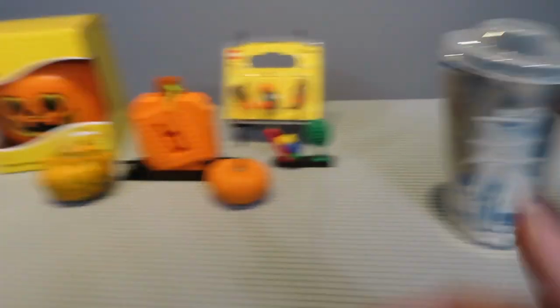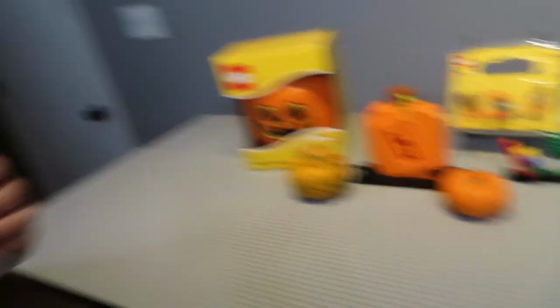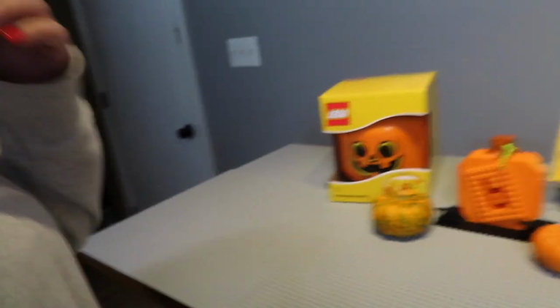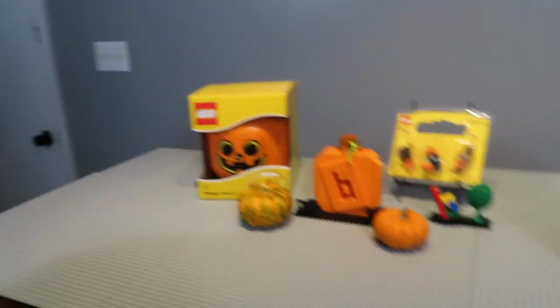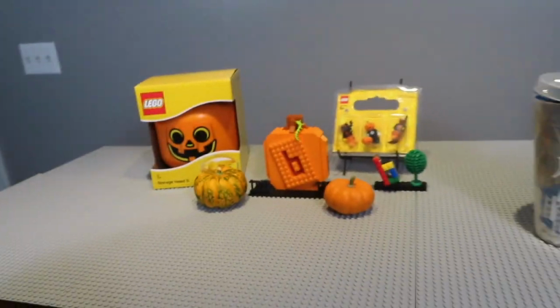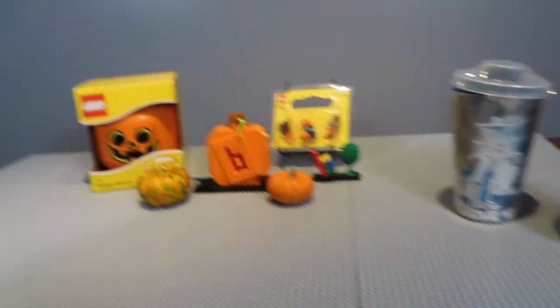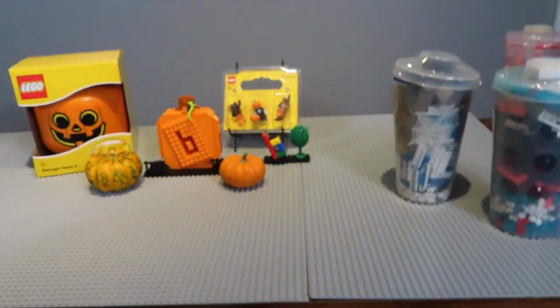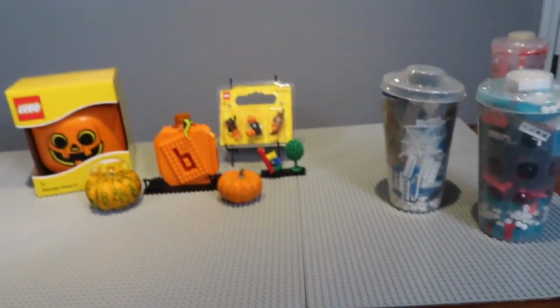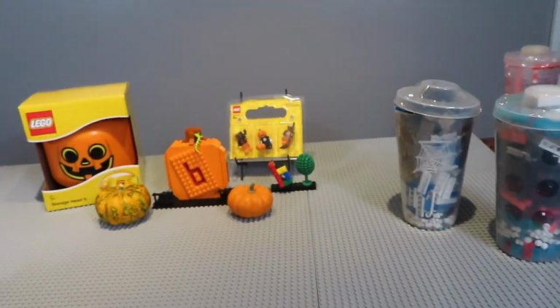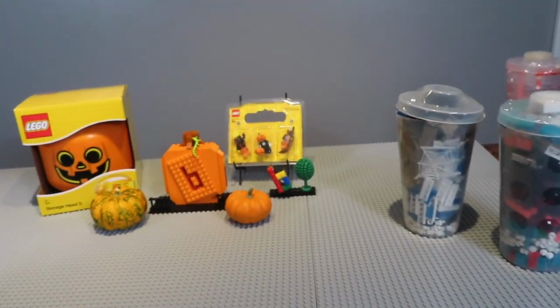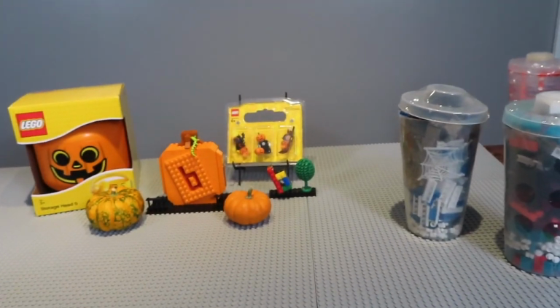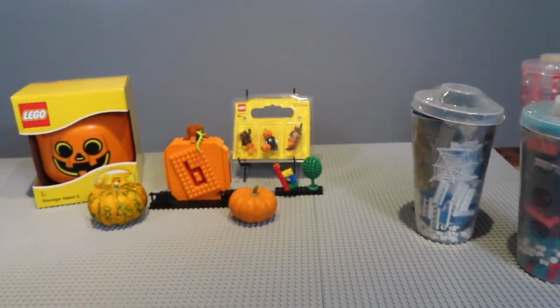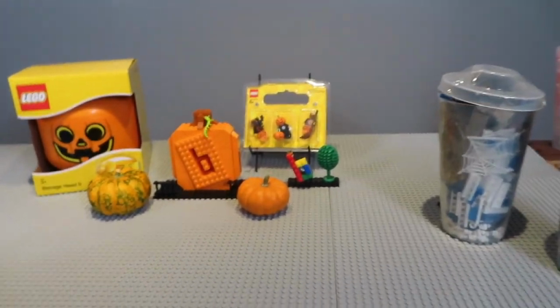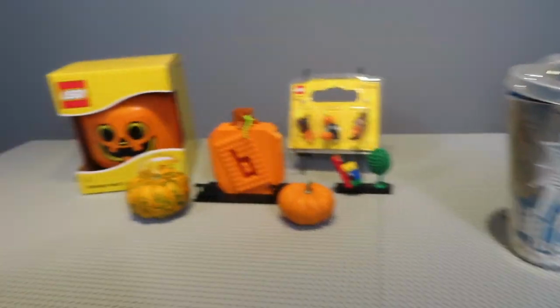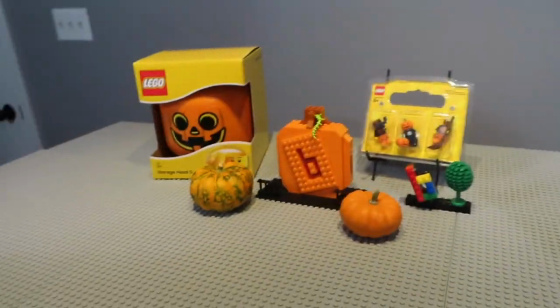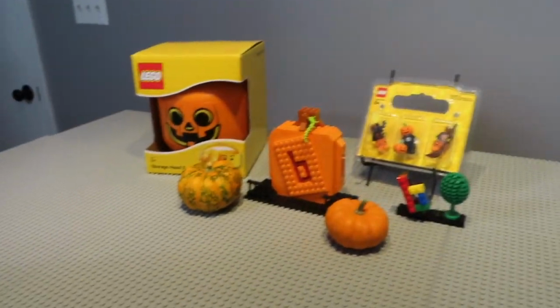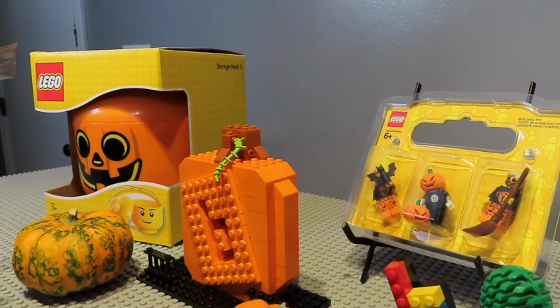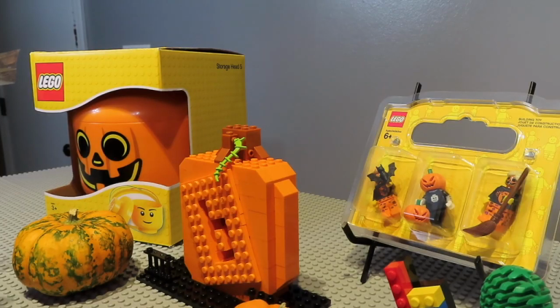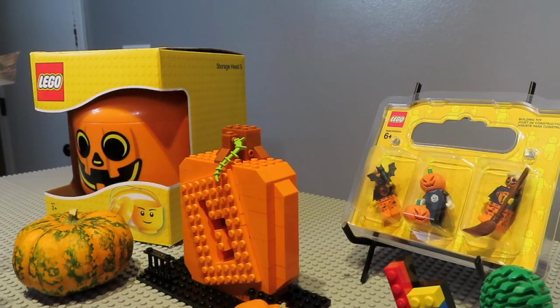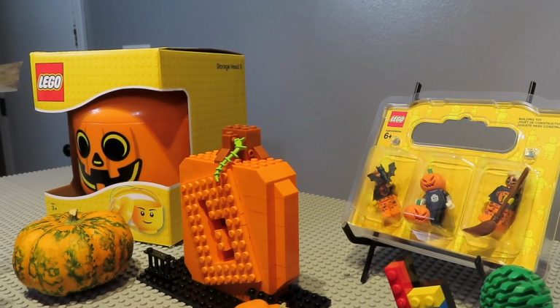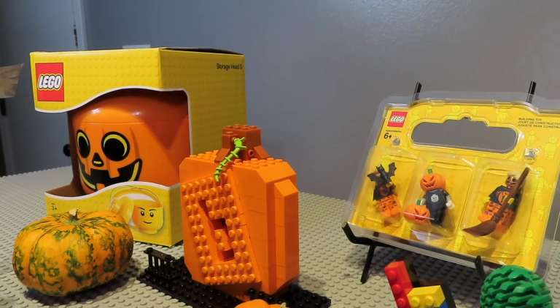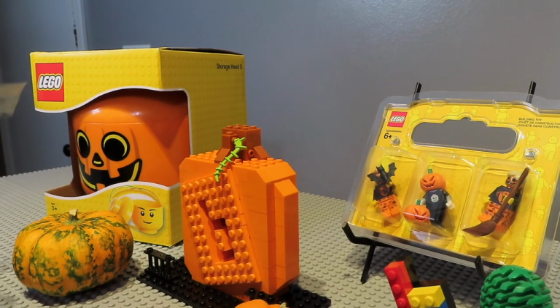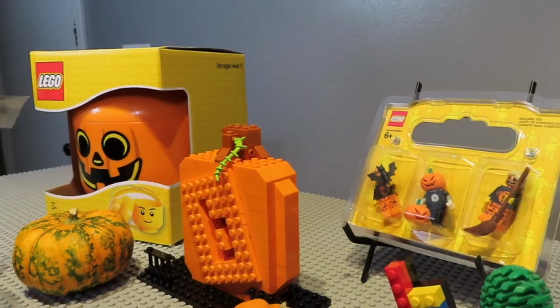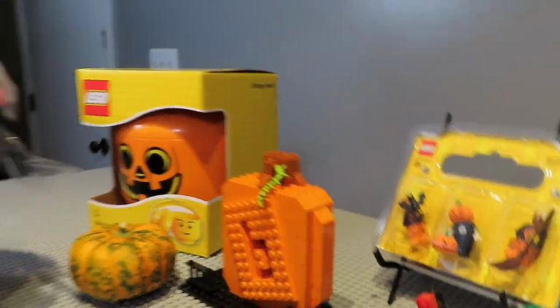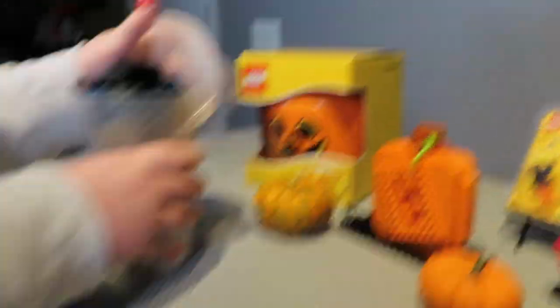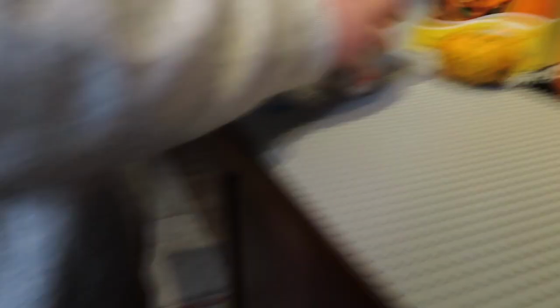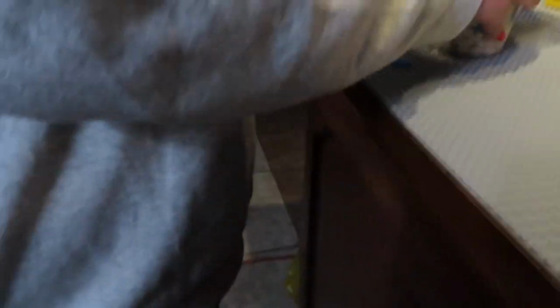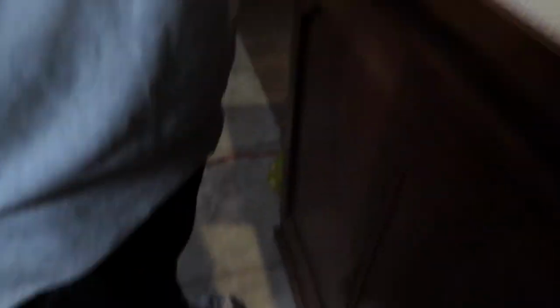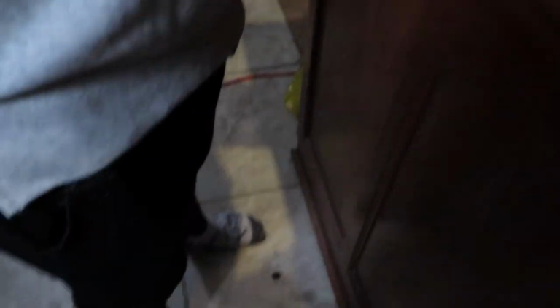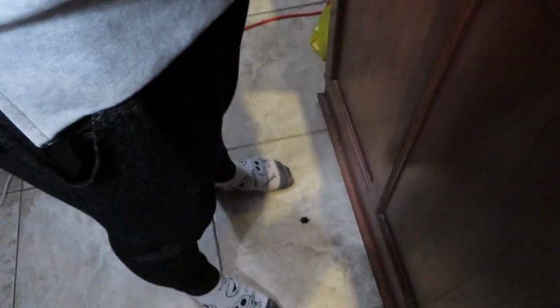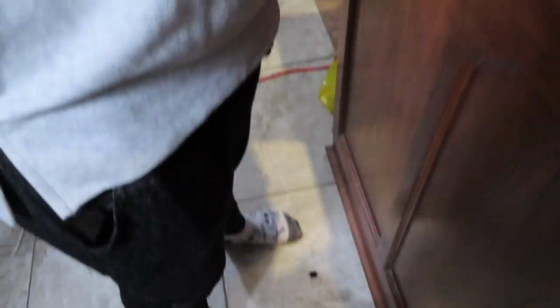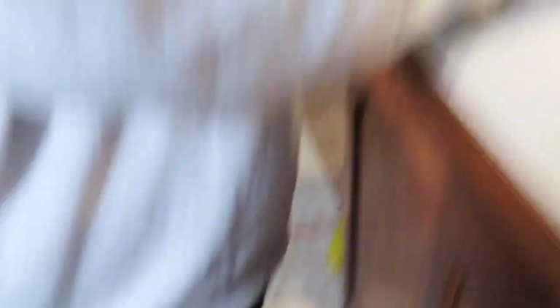I thought you could decorate it. Yes, let's get to it. Drop the piece. Shout out to Brickitect.